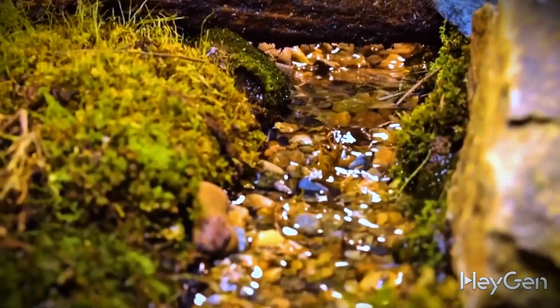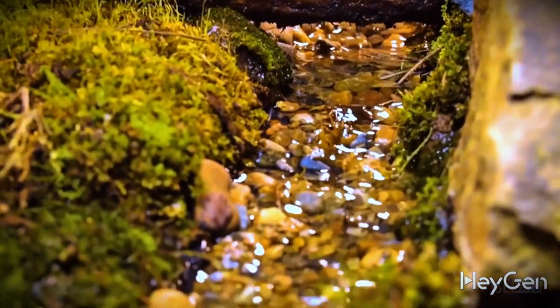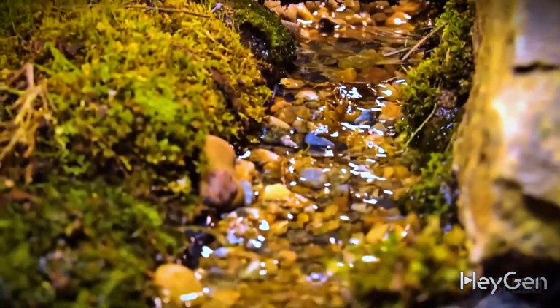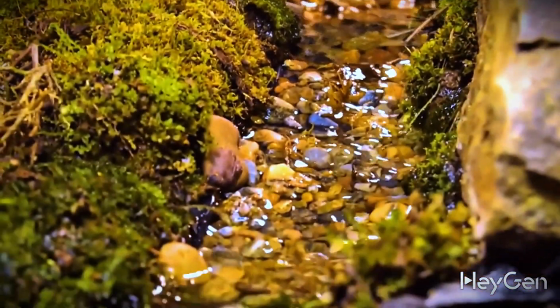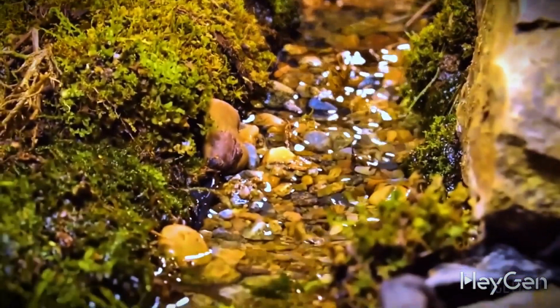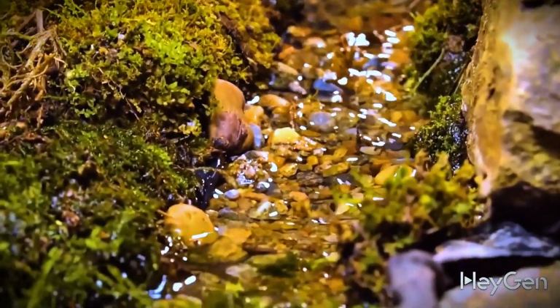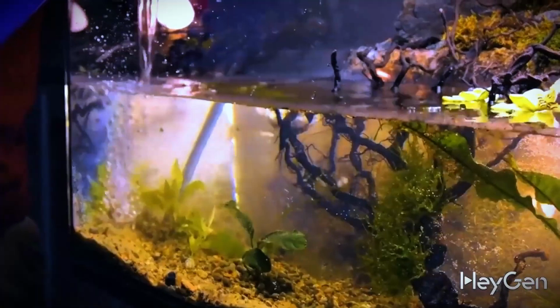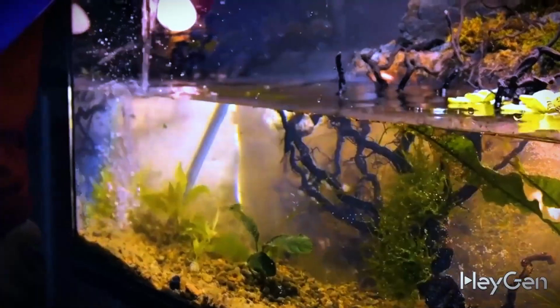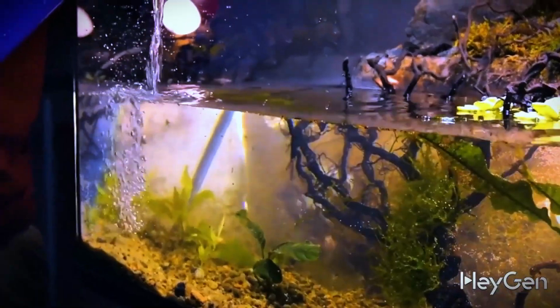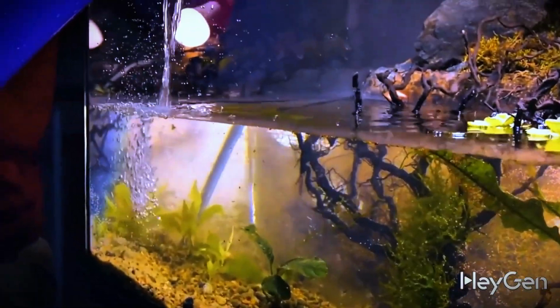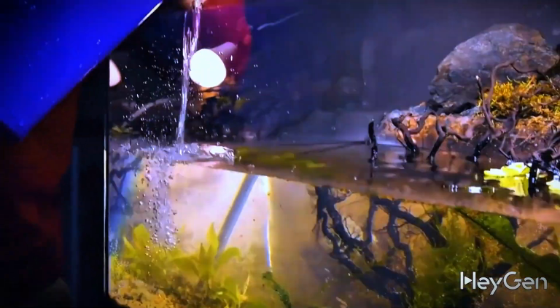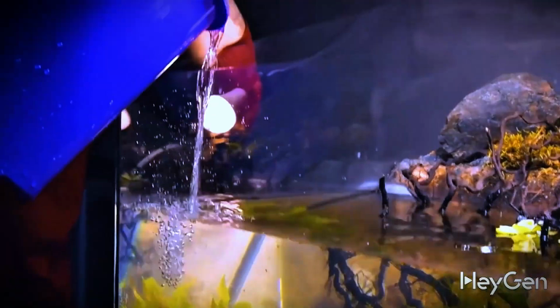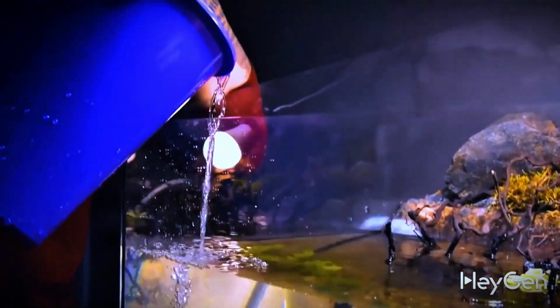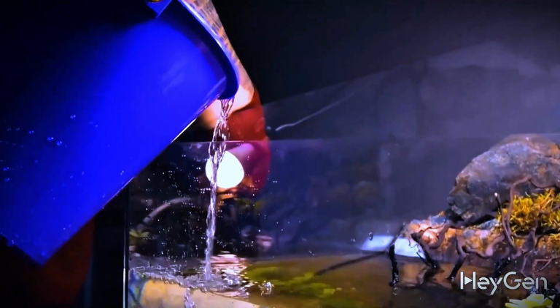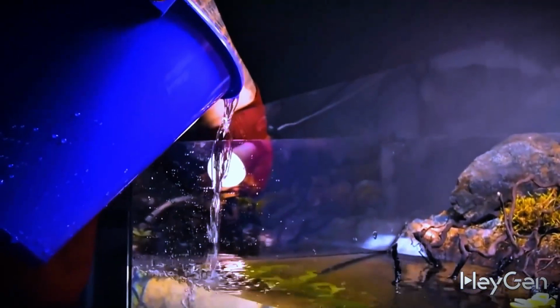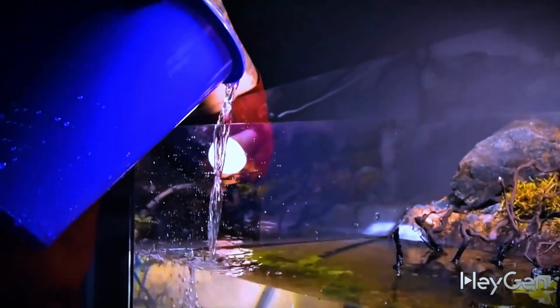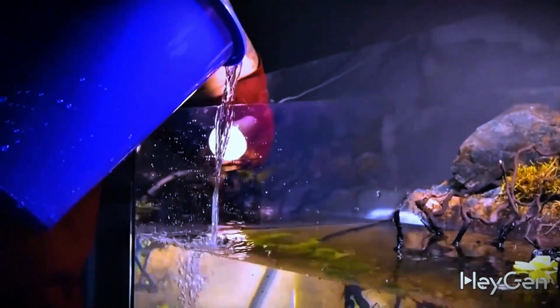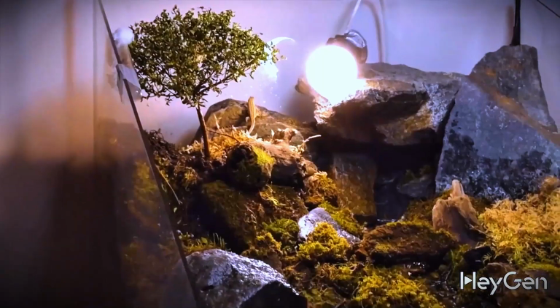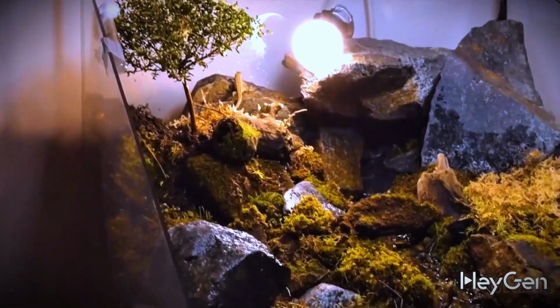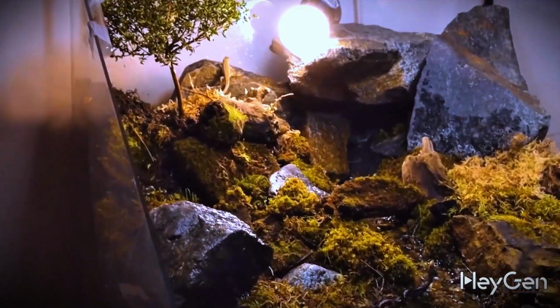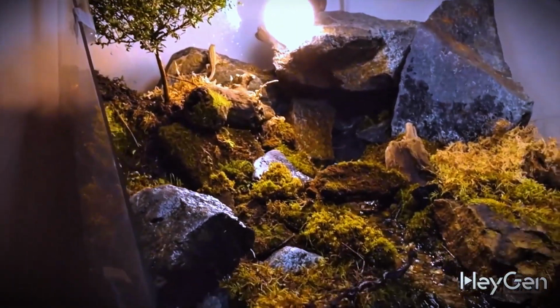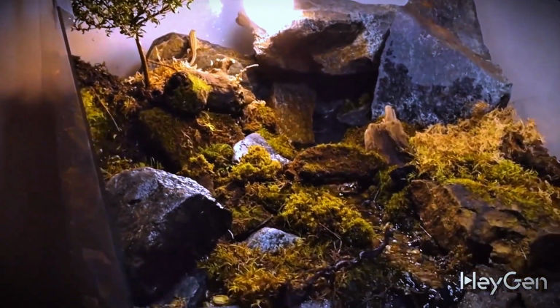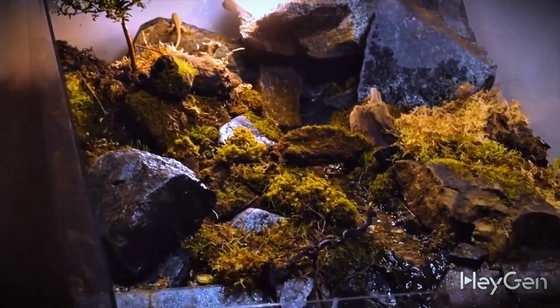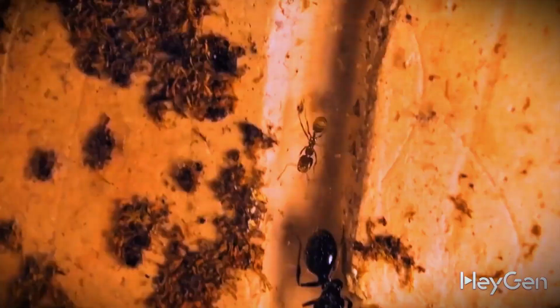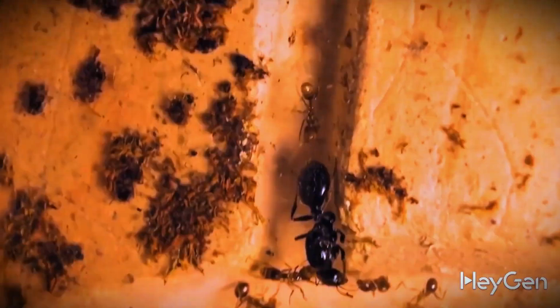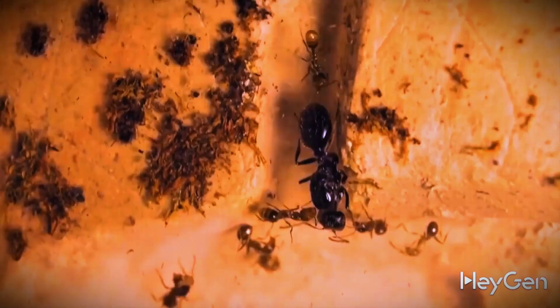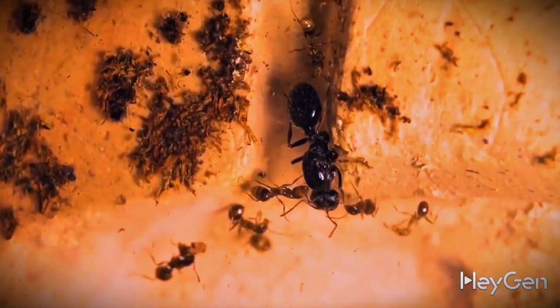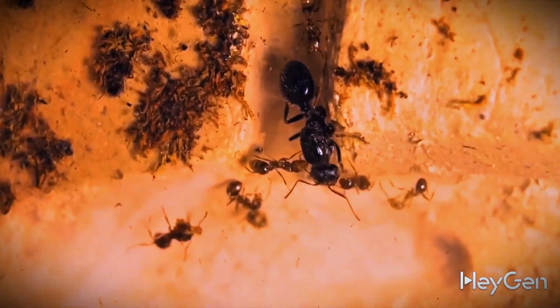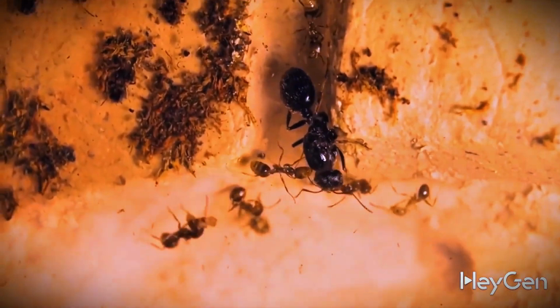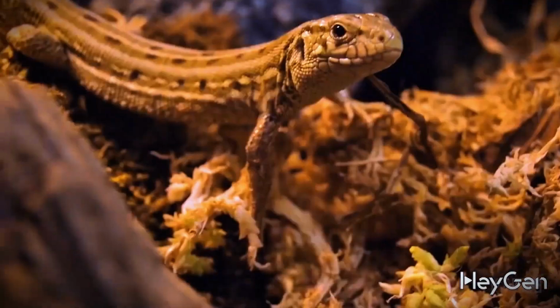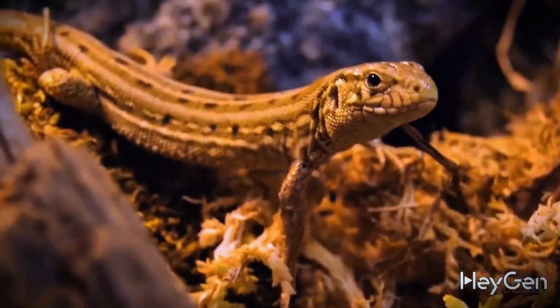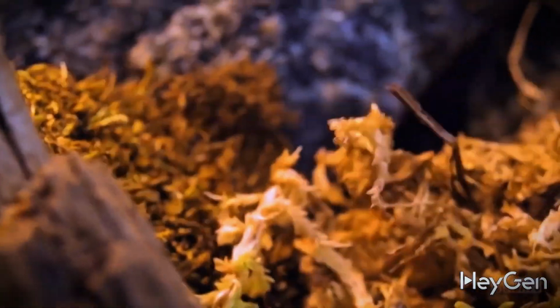Today we're going to launch our biggest, most complex and coolest terrarium, where a variety of animals will live together.